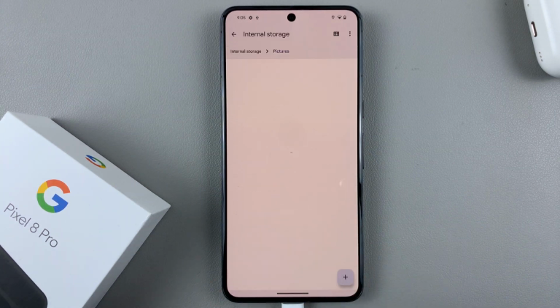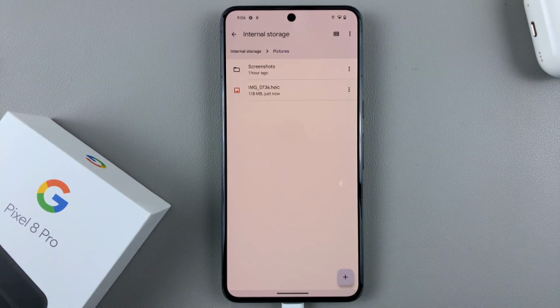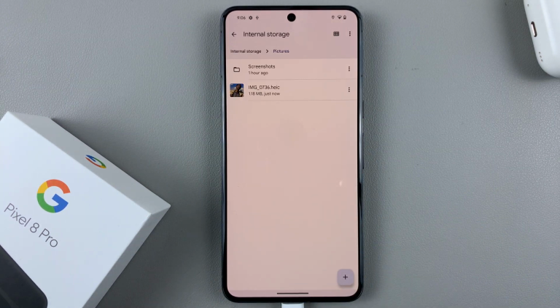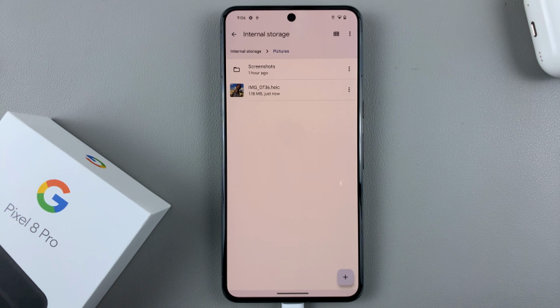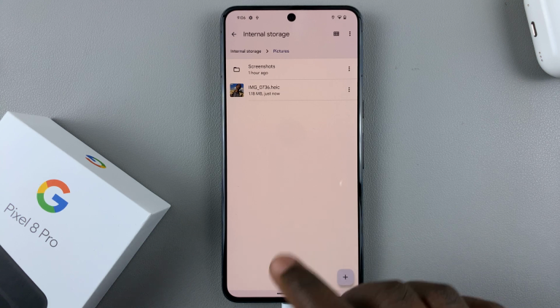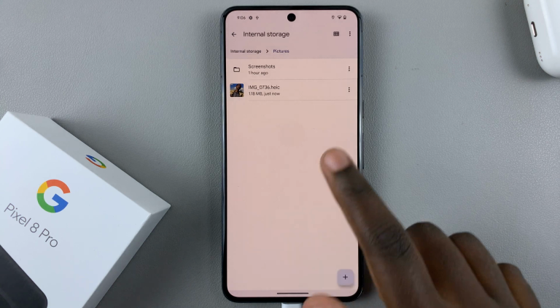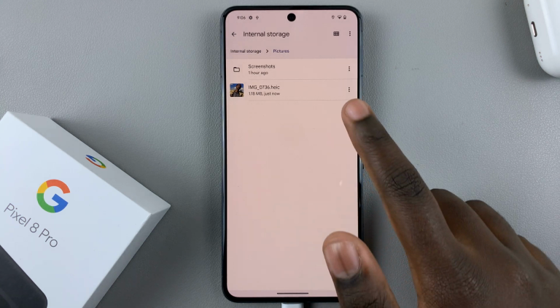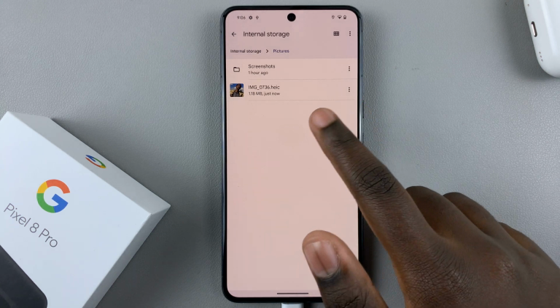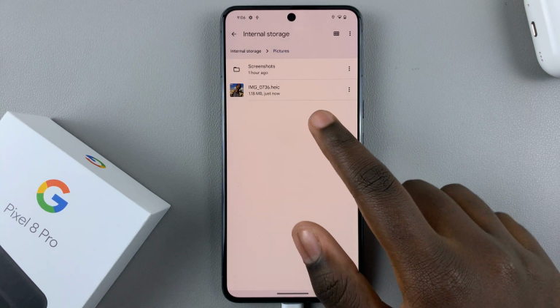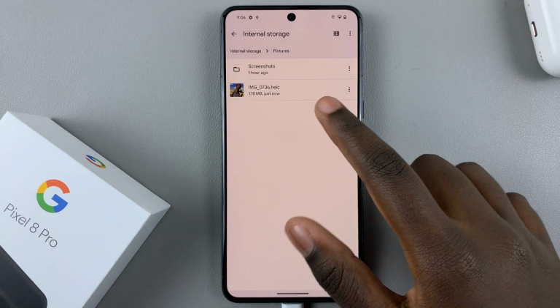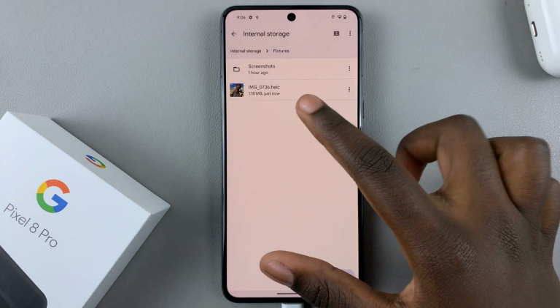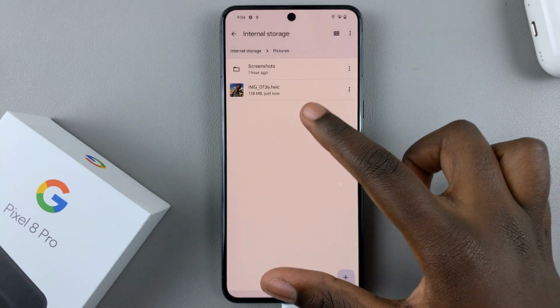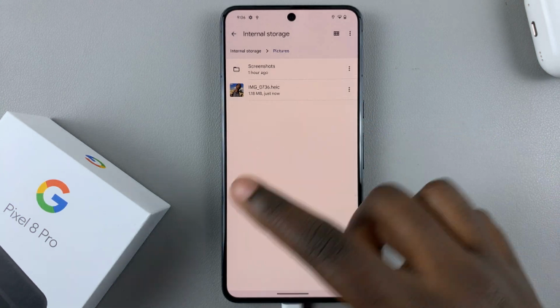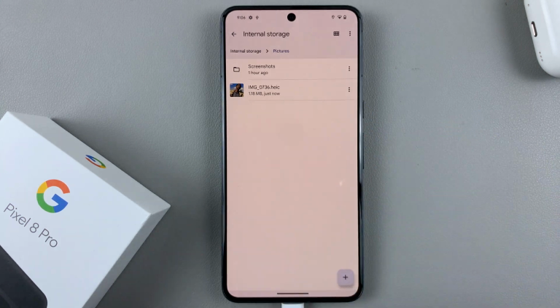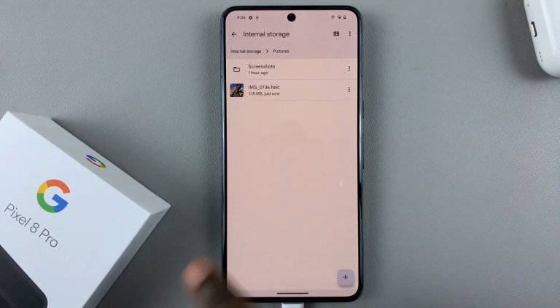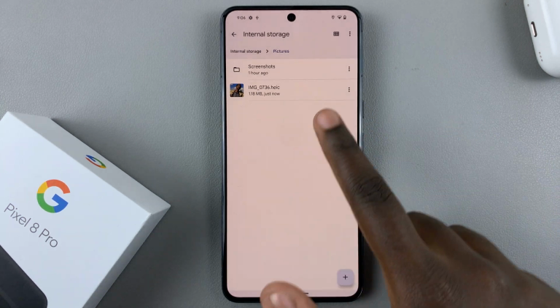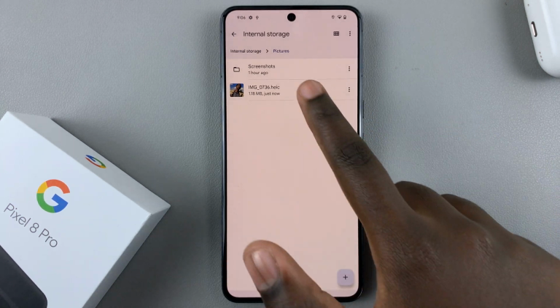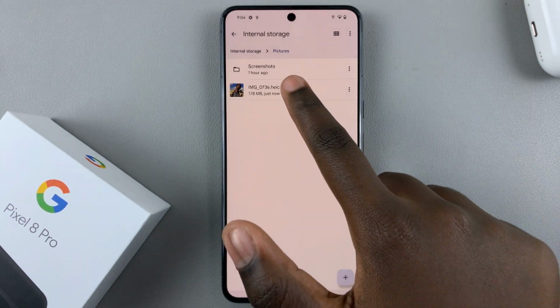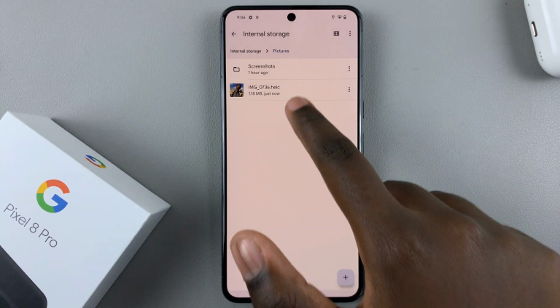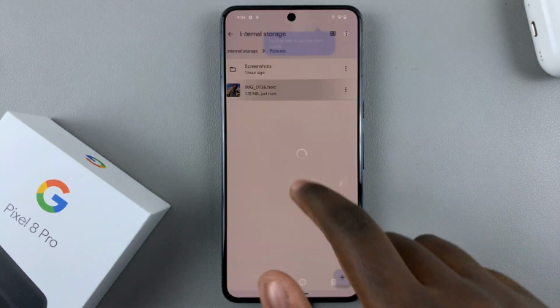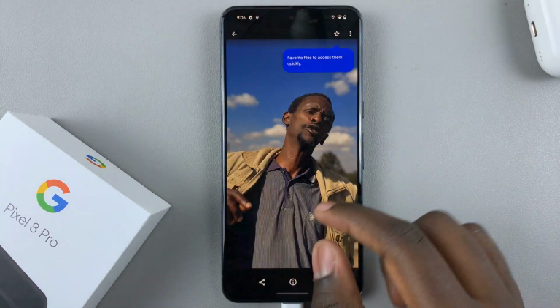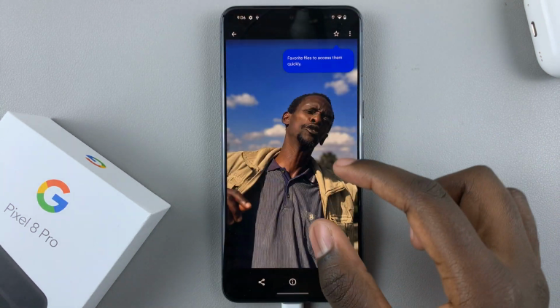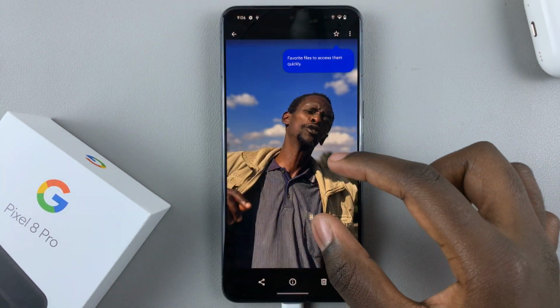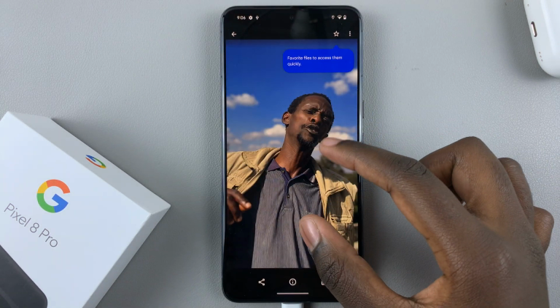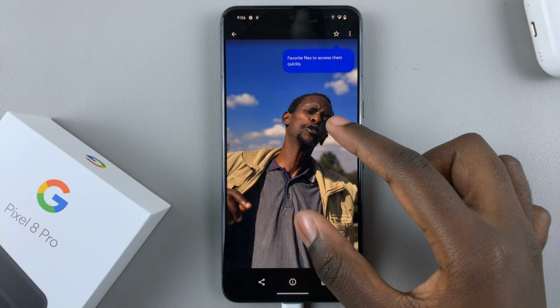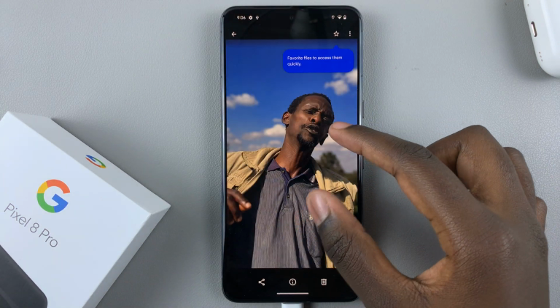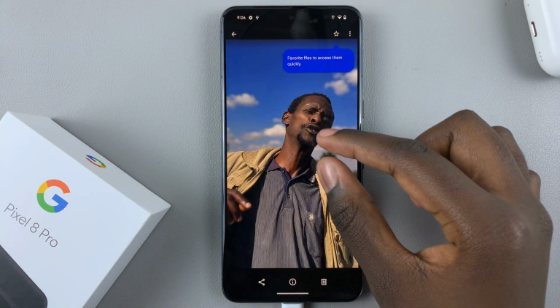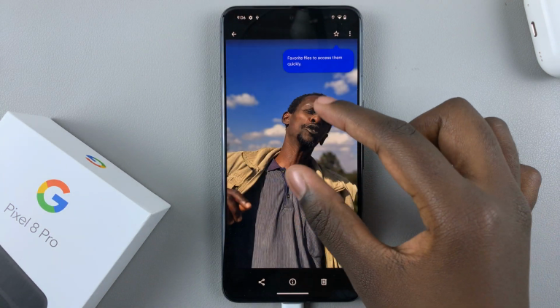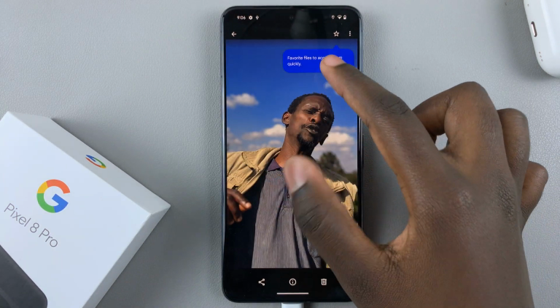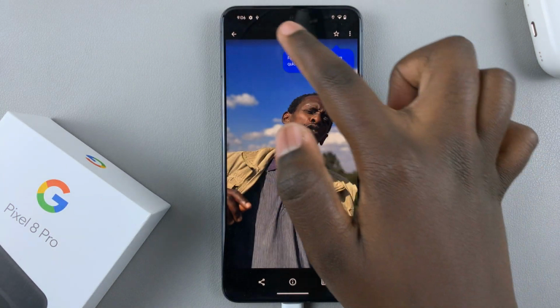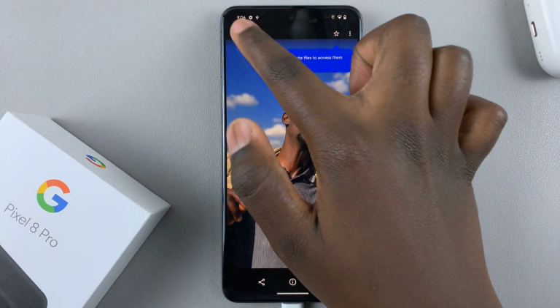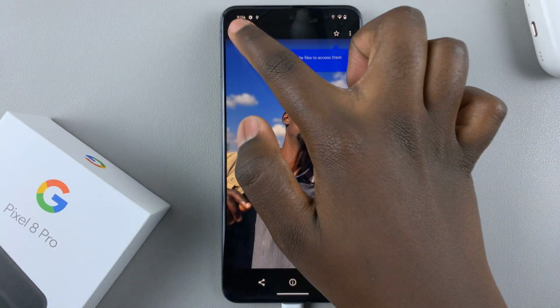You'll notice that when you go back and open the folder that you moved your image to, you'll see it has been copied there.